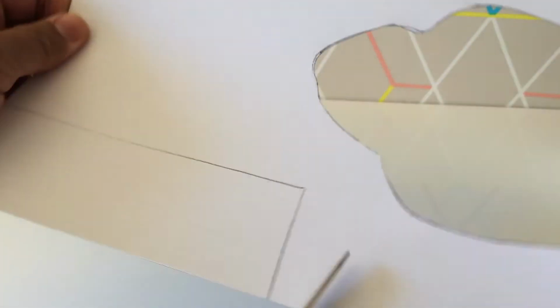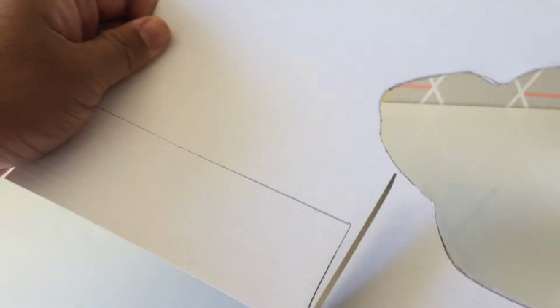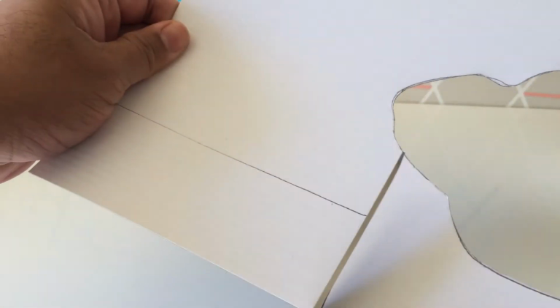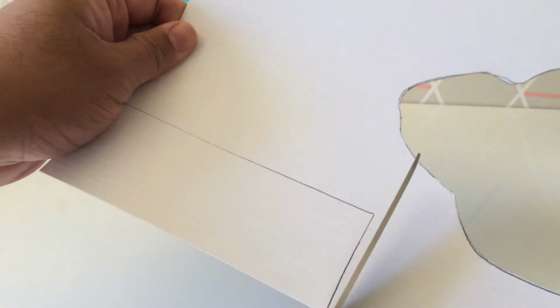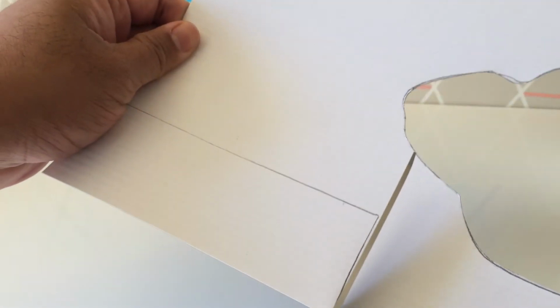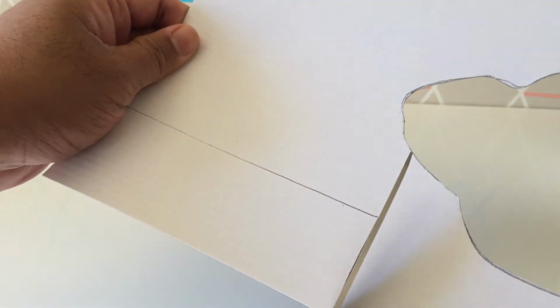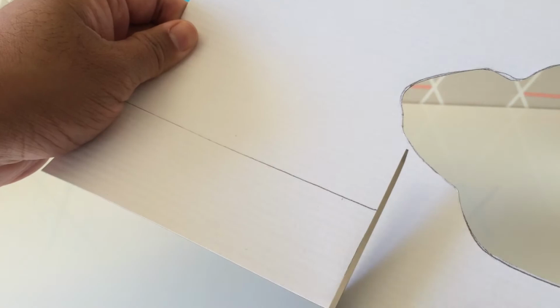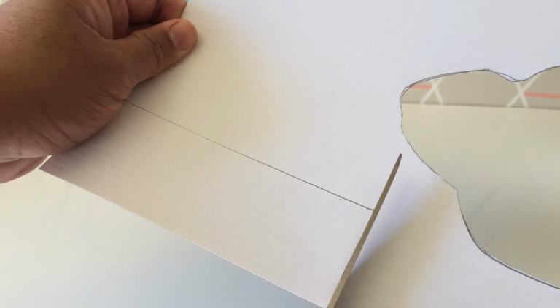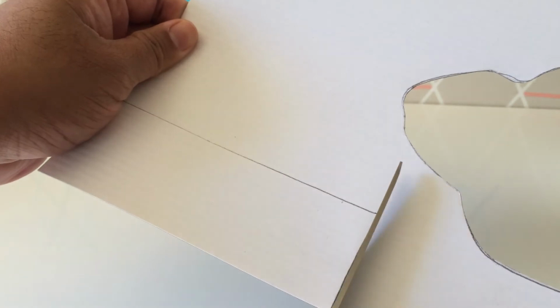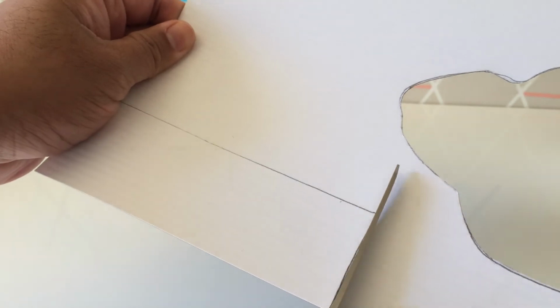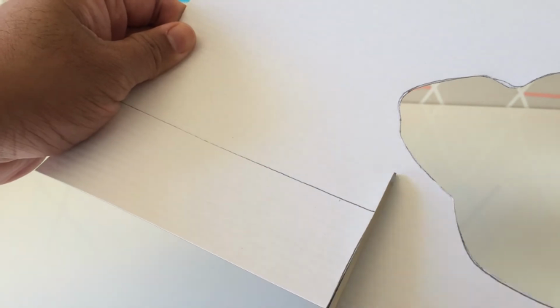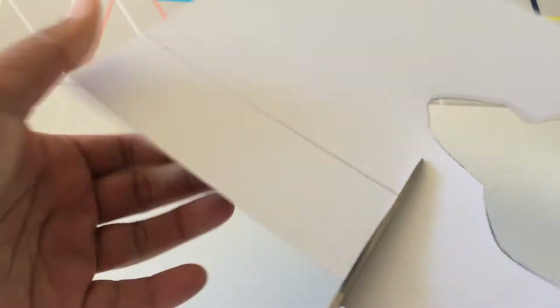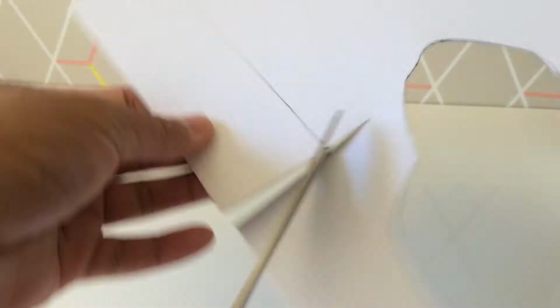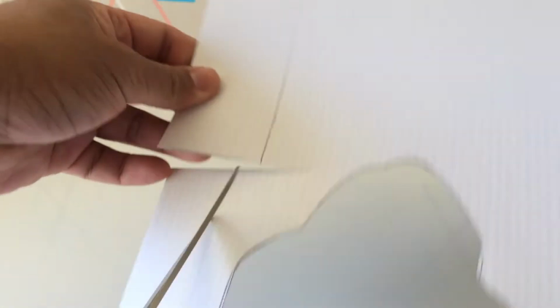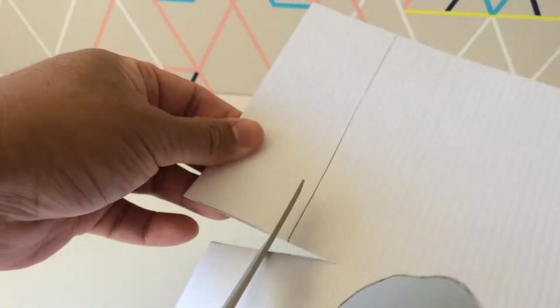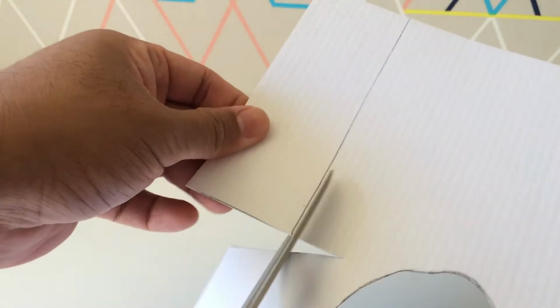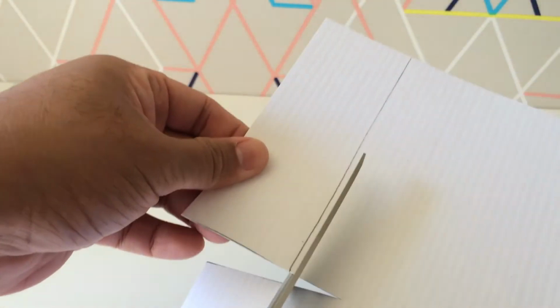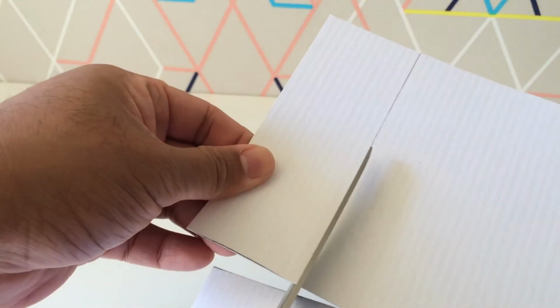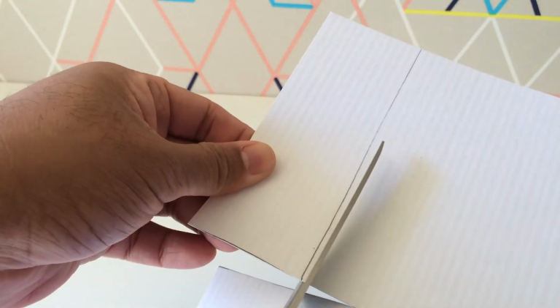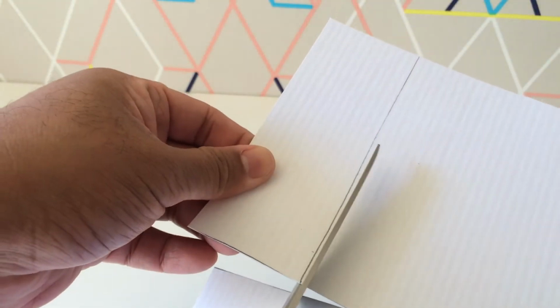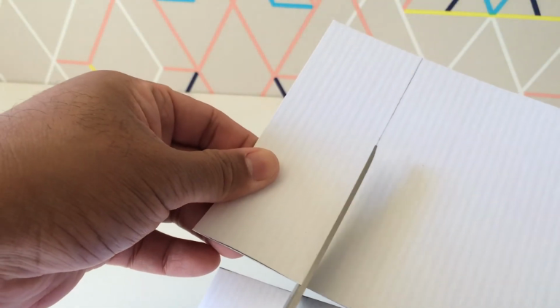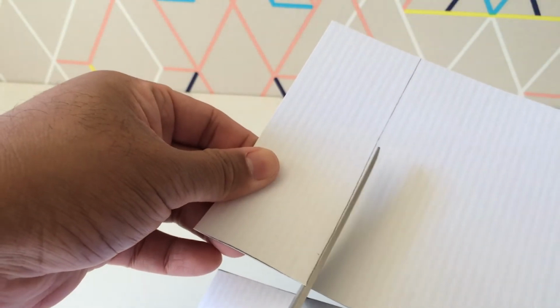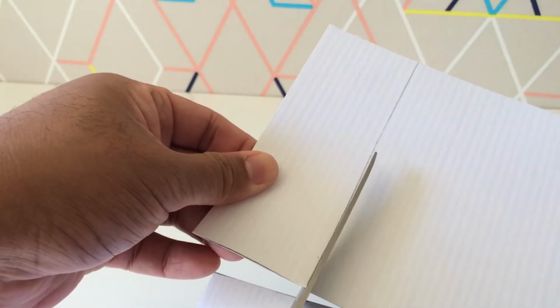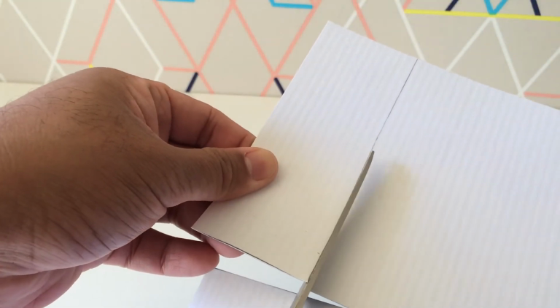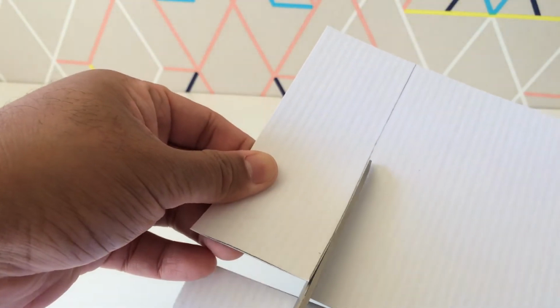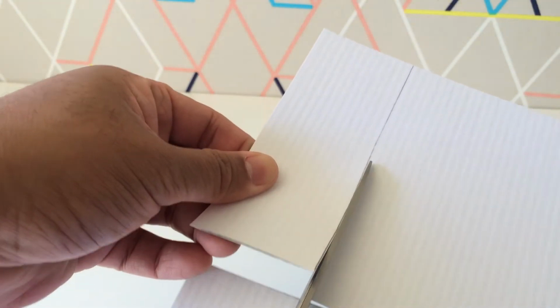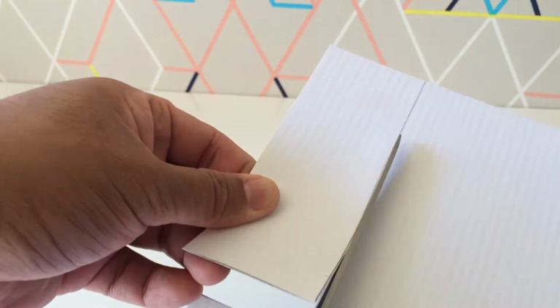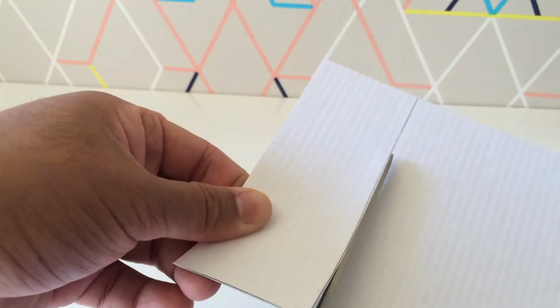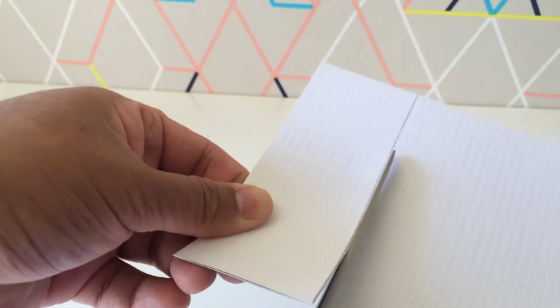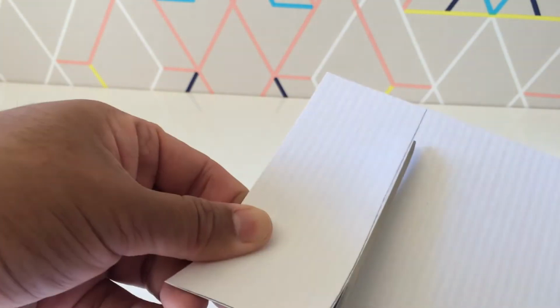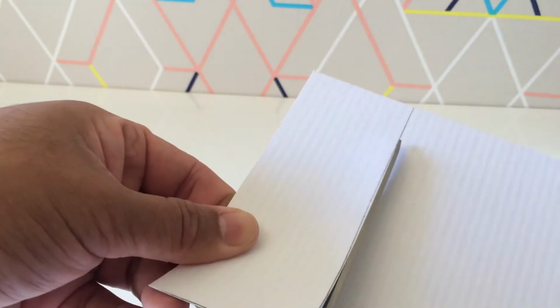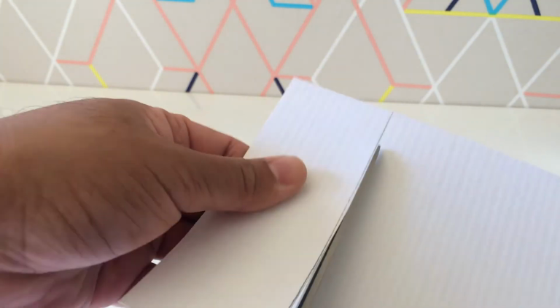Cut out your rectangle. It's going to actually say Empire, and it's going to be an exact replica of the logo.